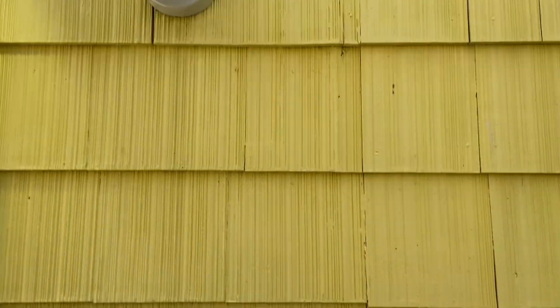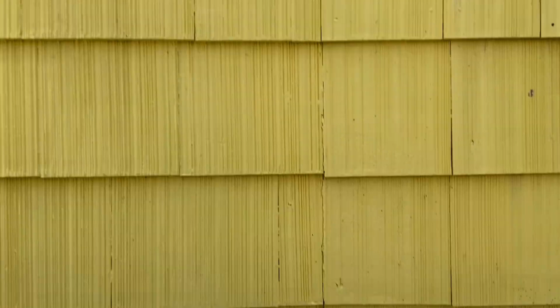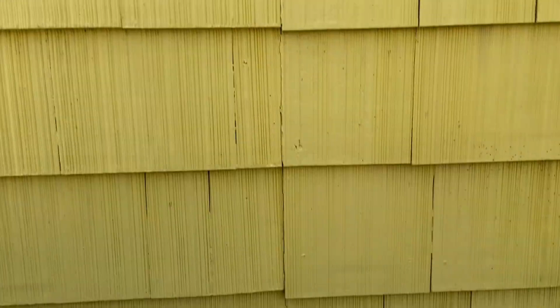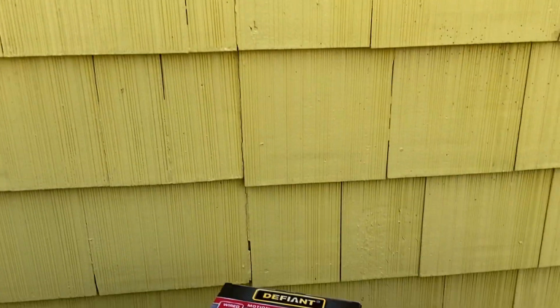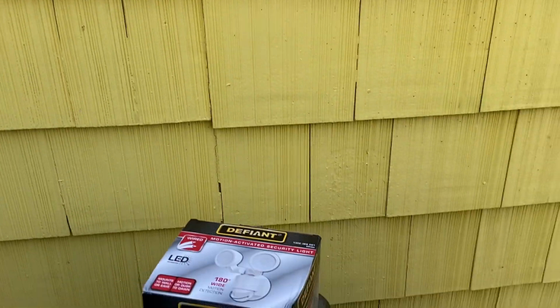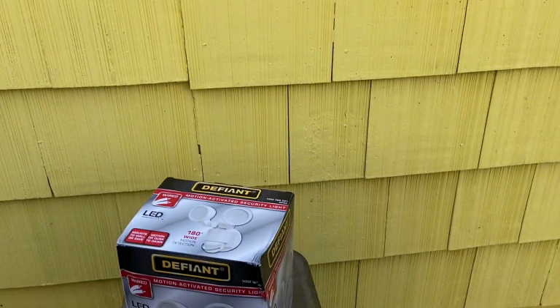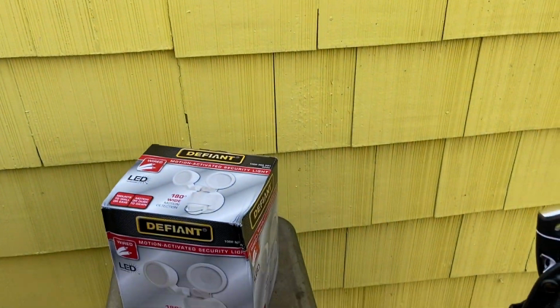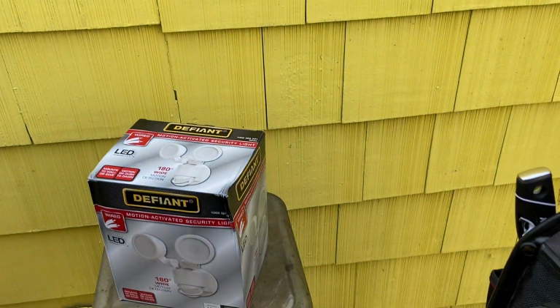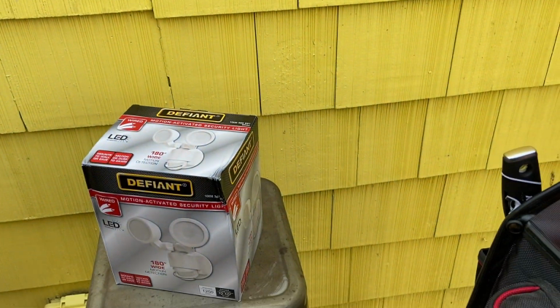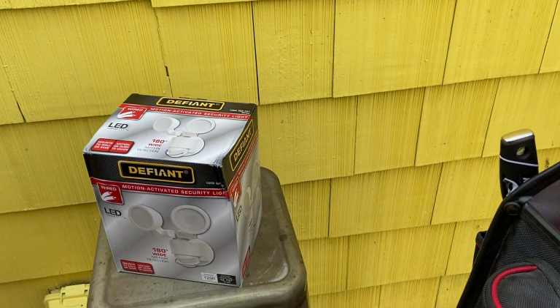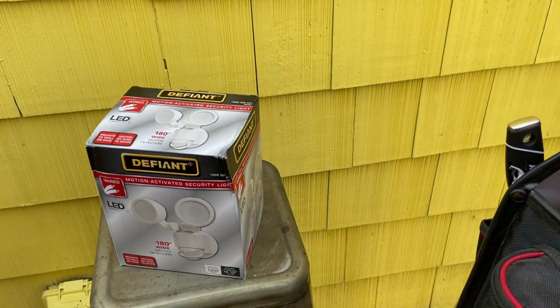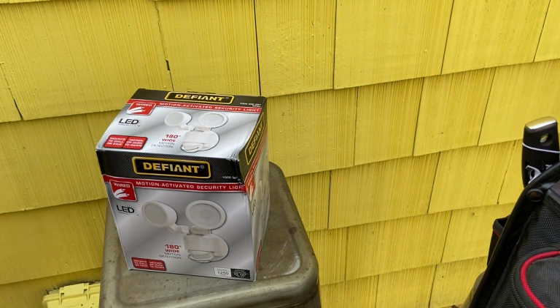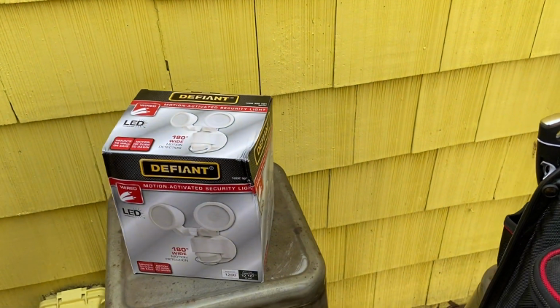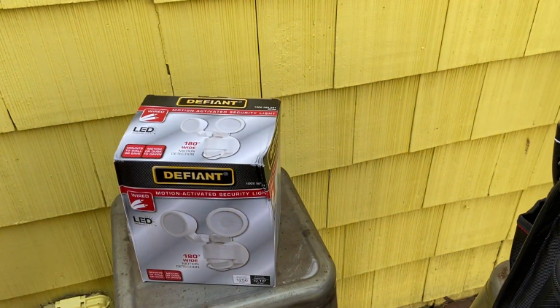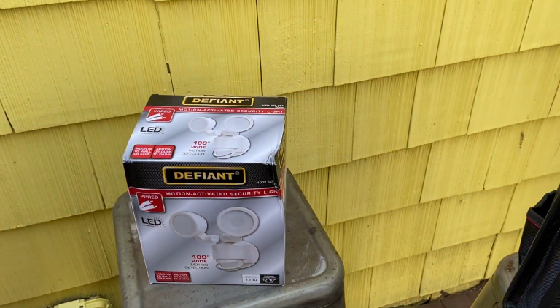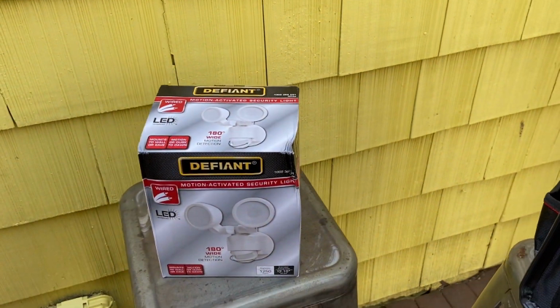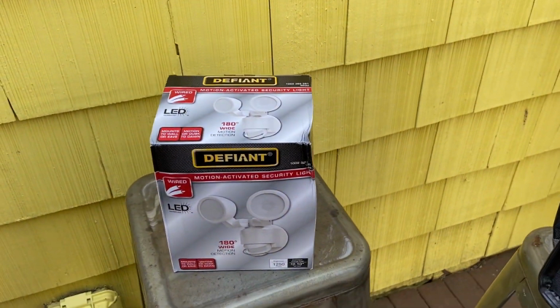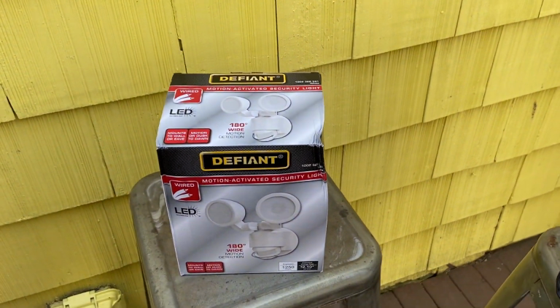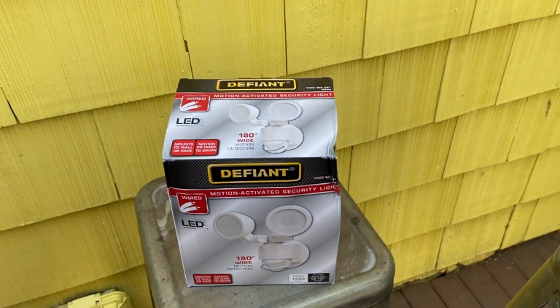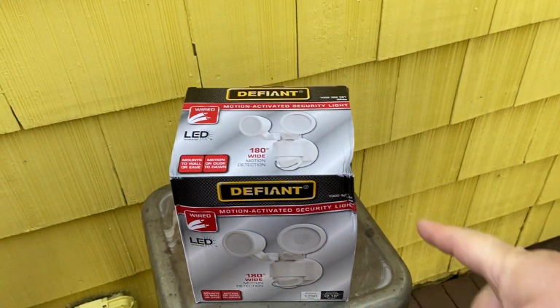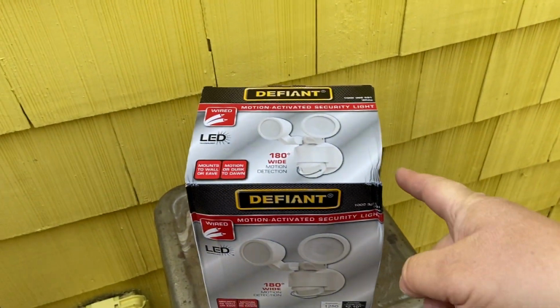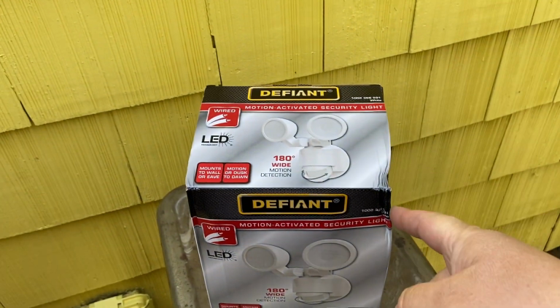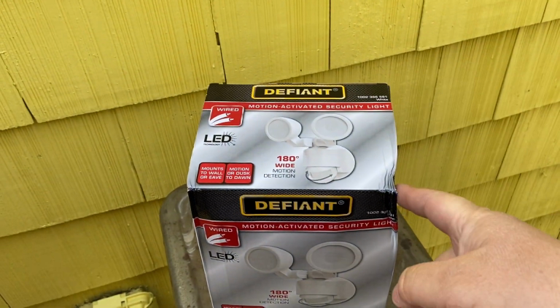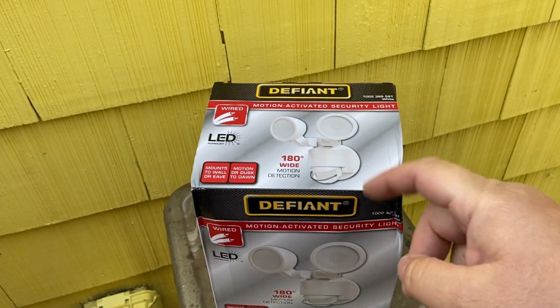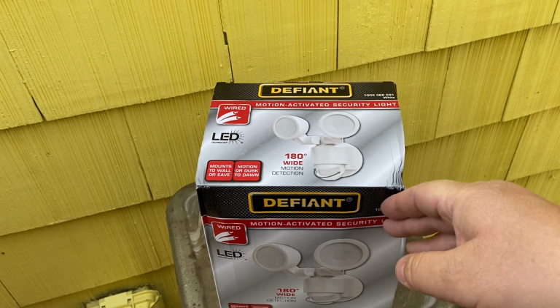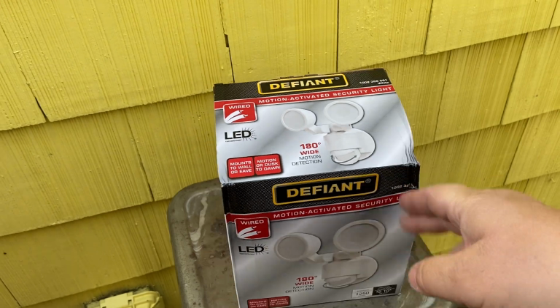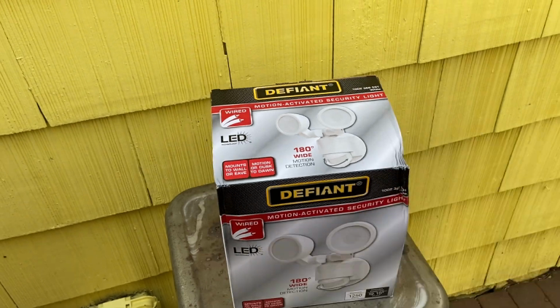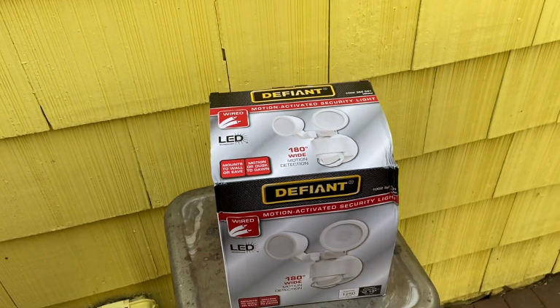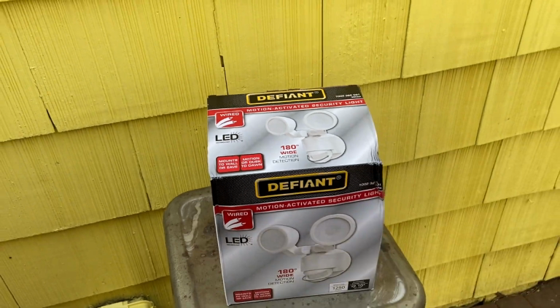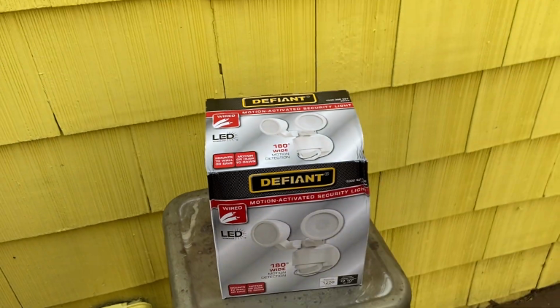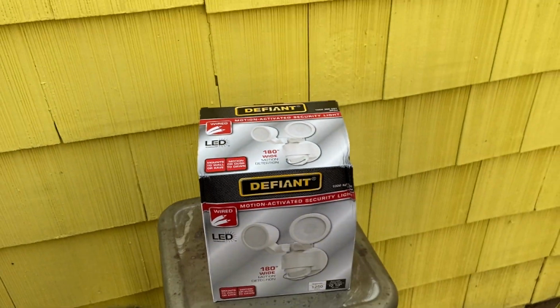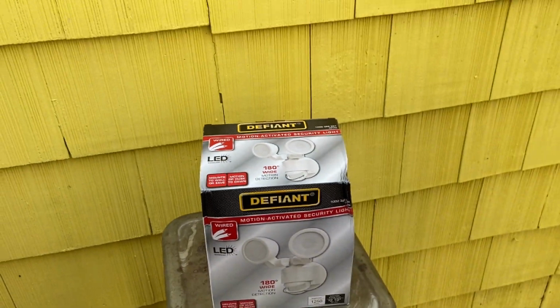I'm going to try it one more time. The reason I'm using the same one is I have four others around the house and I want them to match. So I went to the Home Depot and picked up the last one they had. A little damage on the box but that's not a problem.